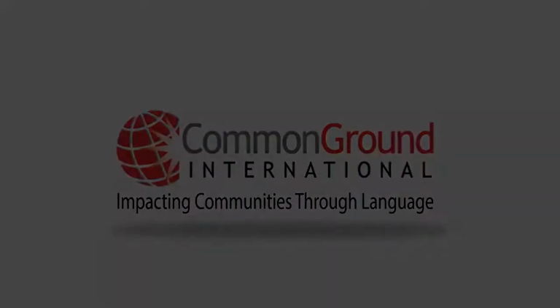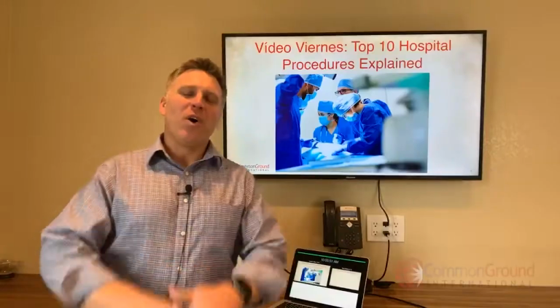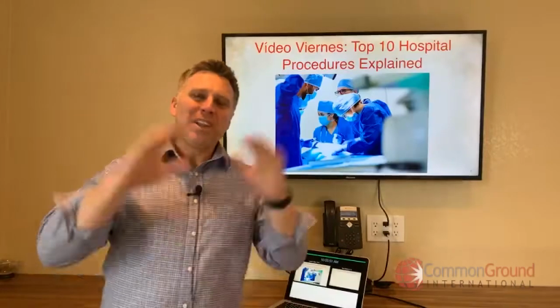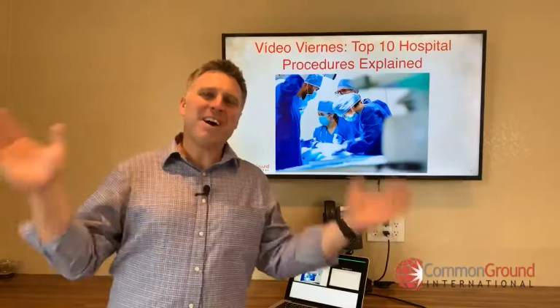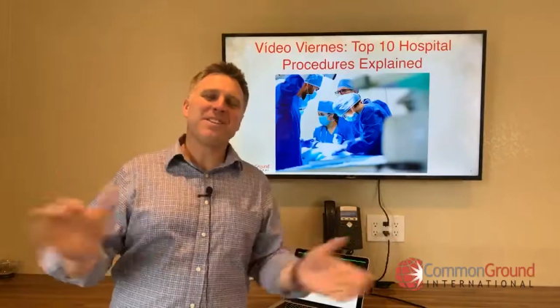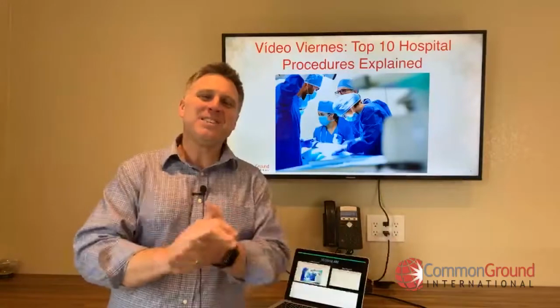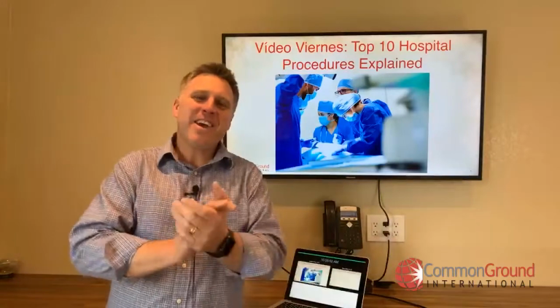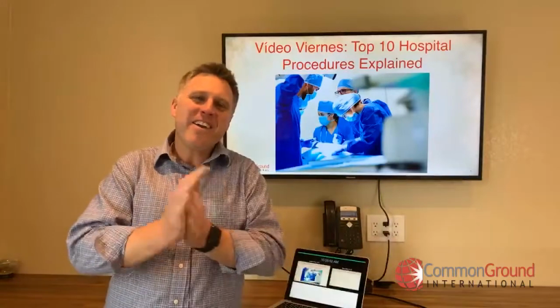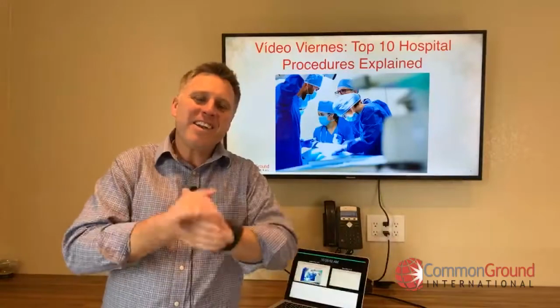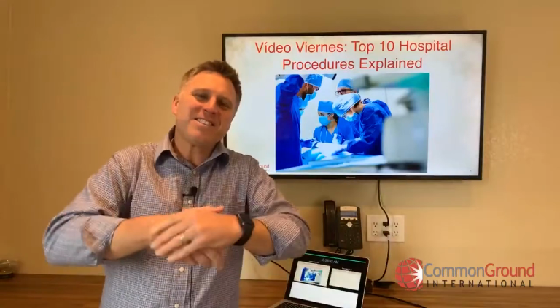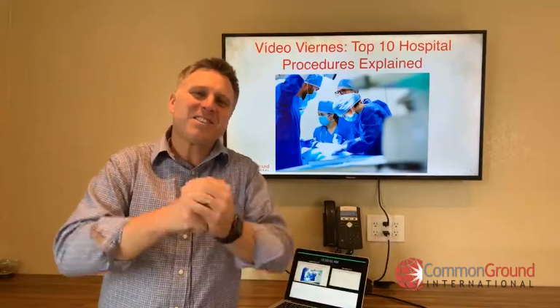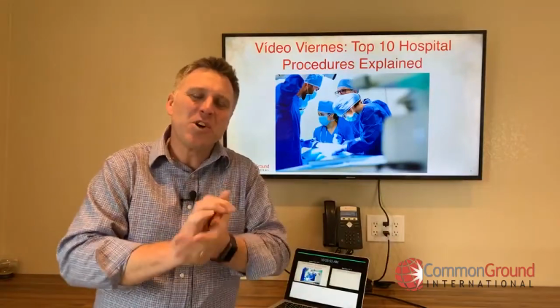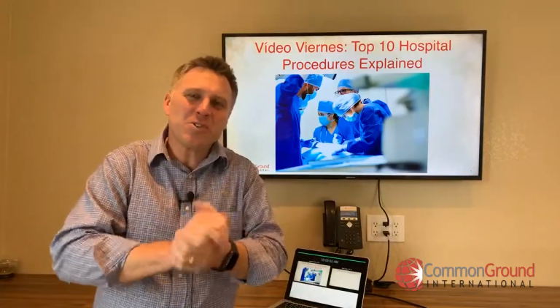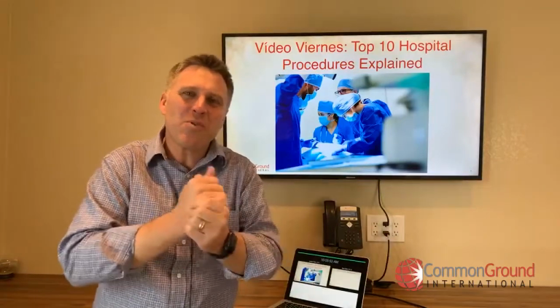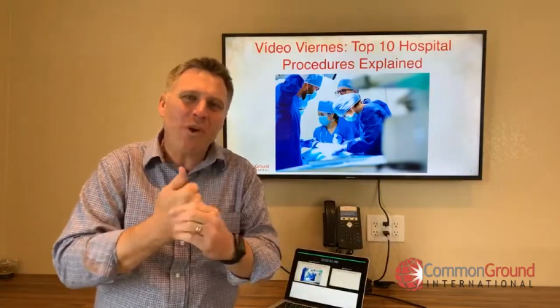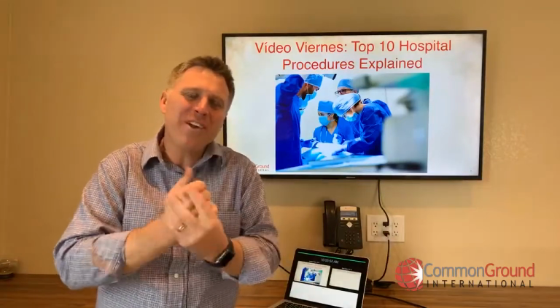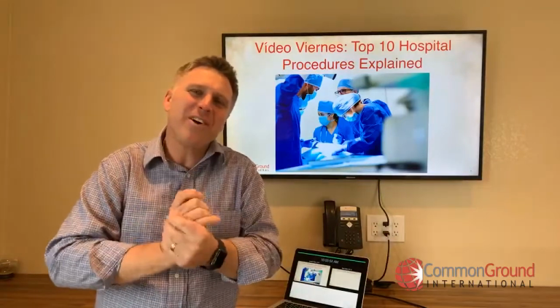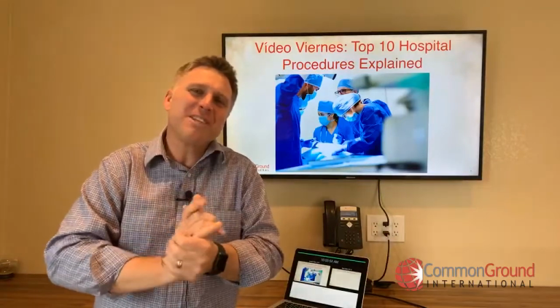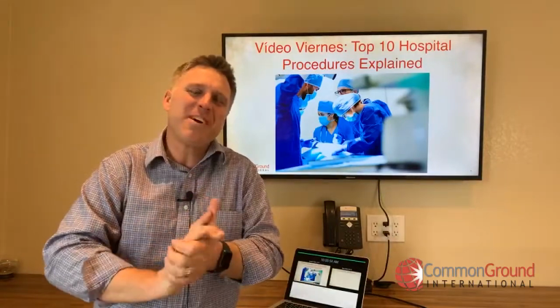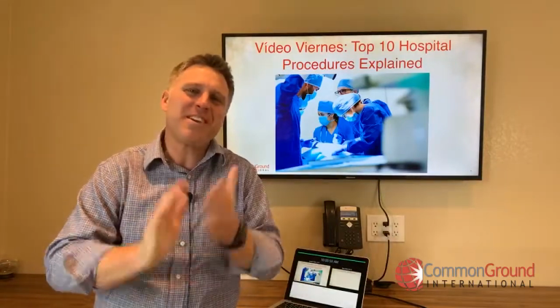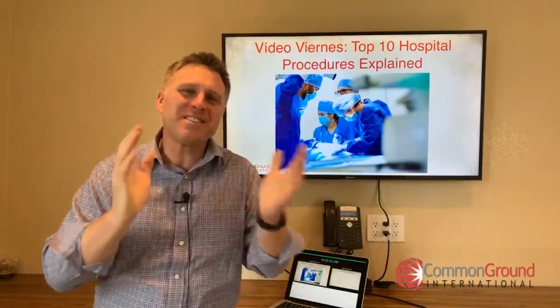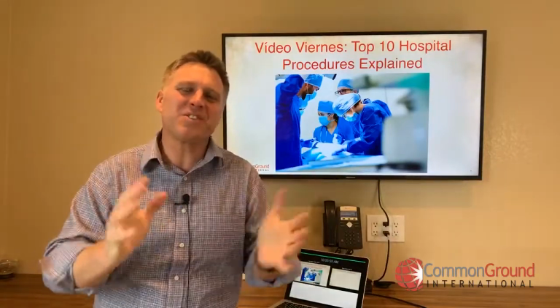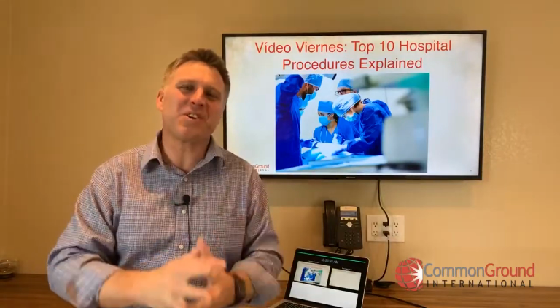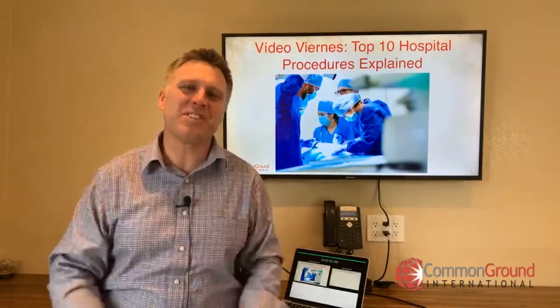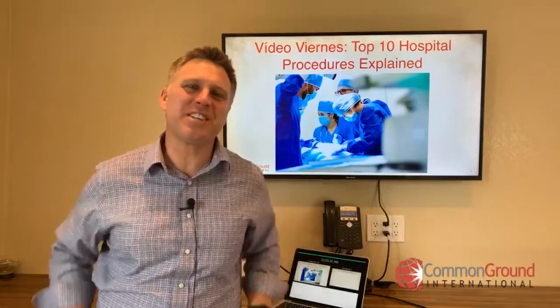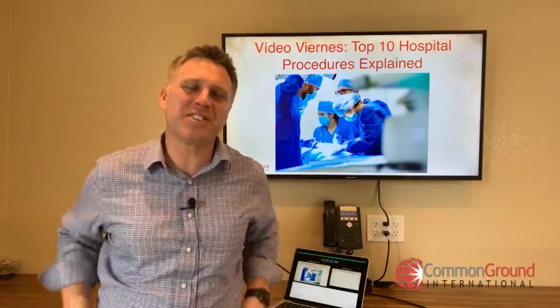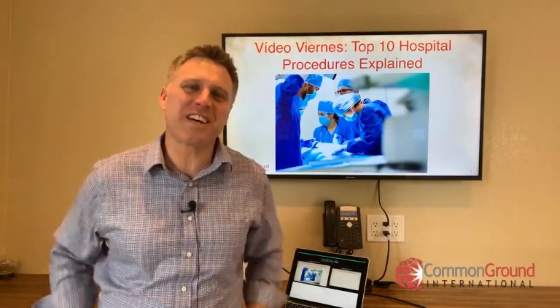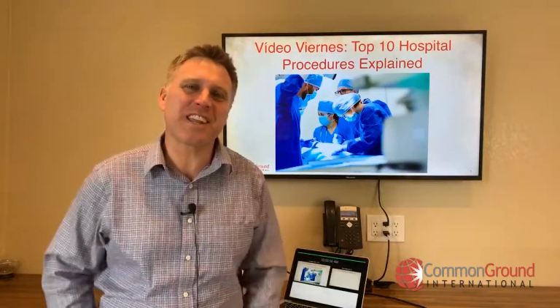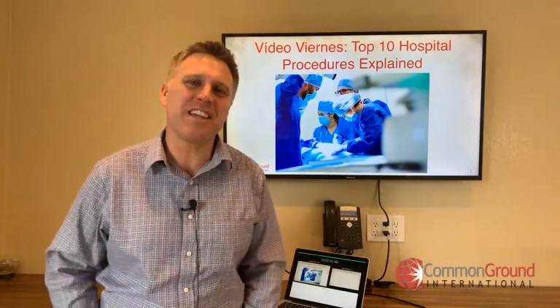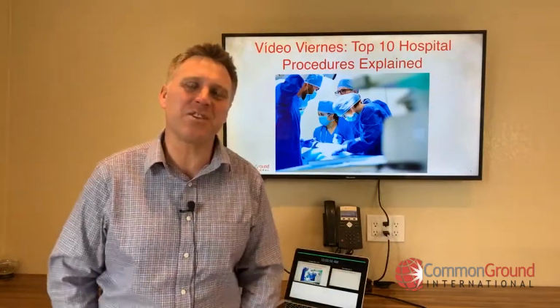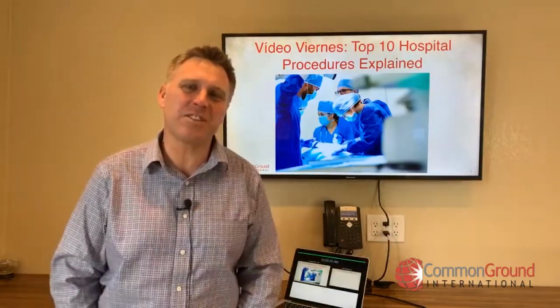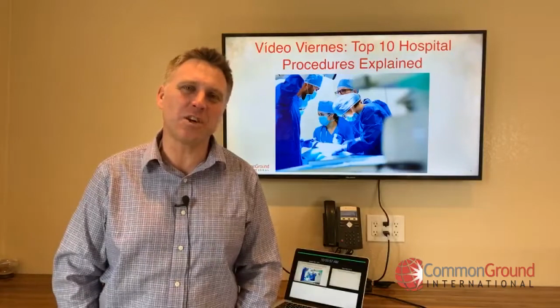¡Hola! ¡Feliz Viernes! Yo soy Rory, hoy es viernes y estoy contento de estar aquí contigo.